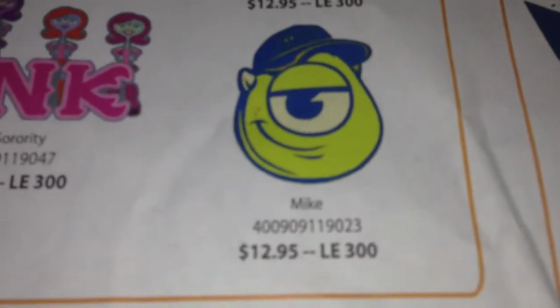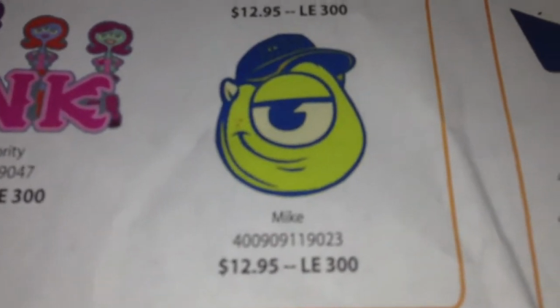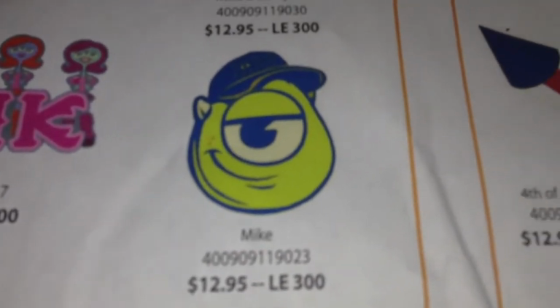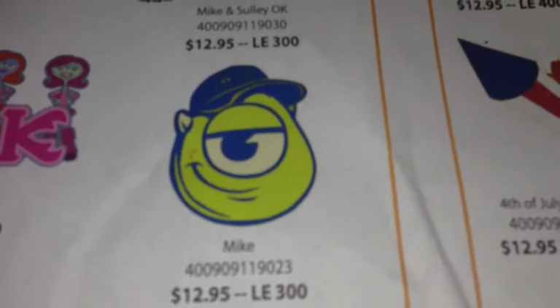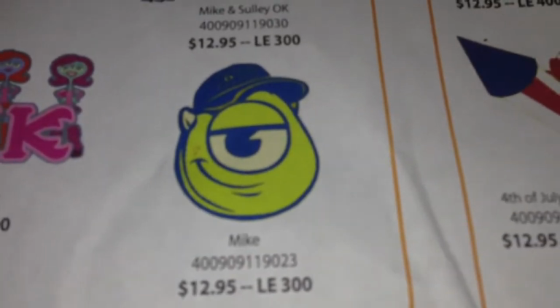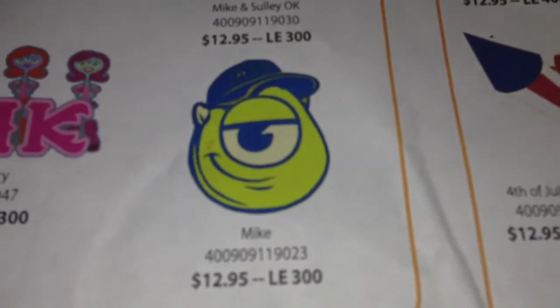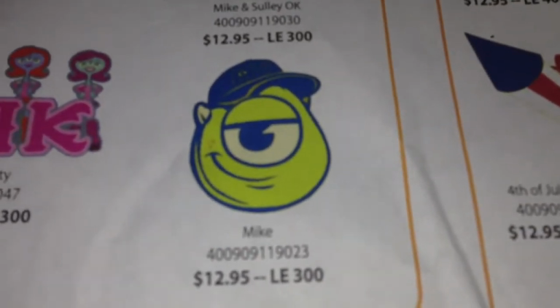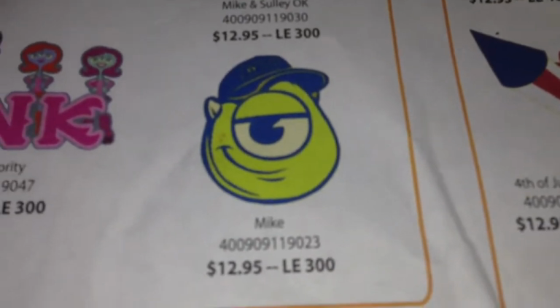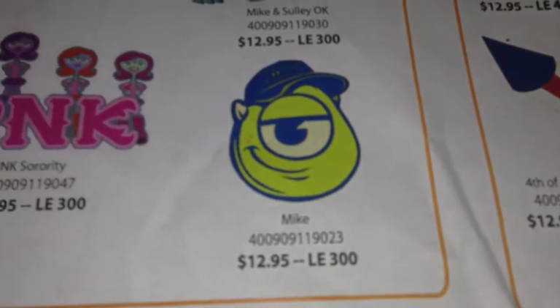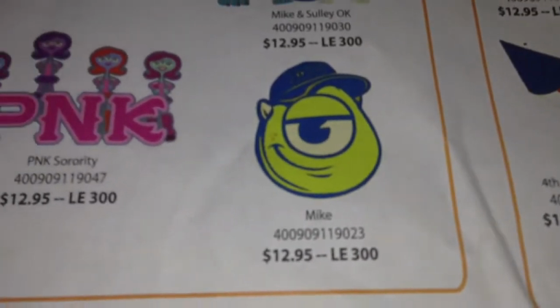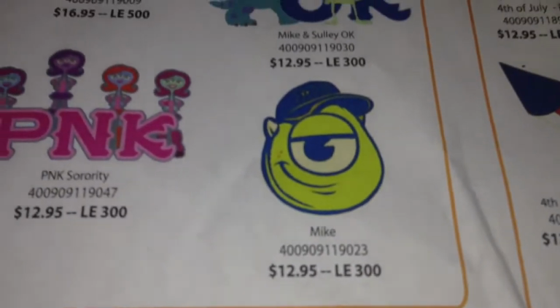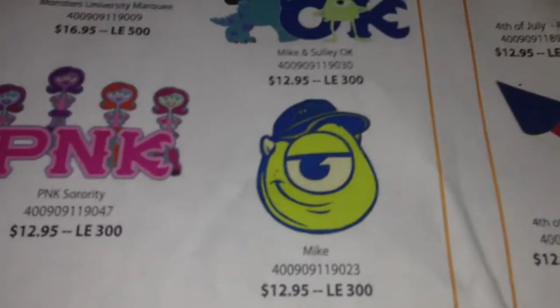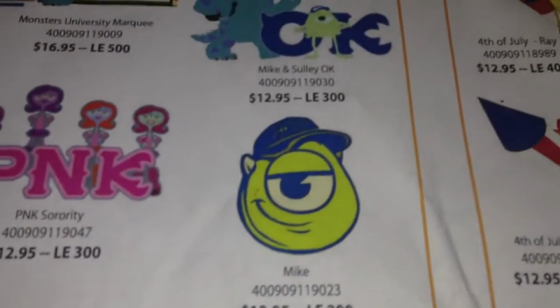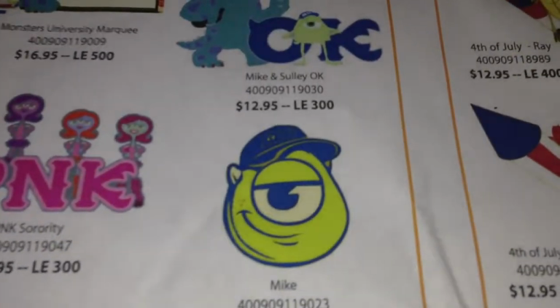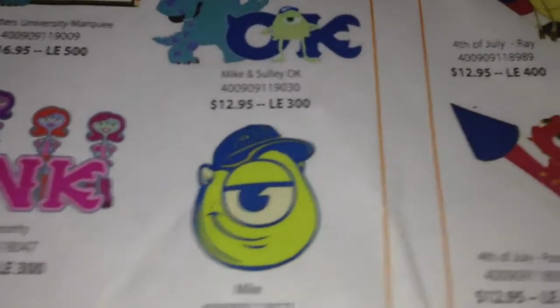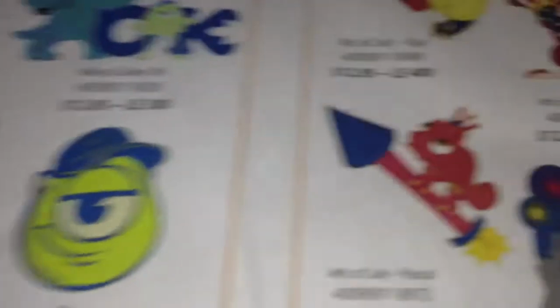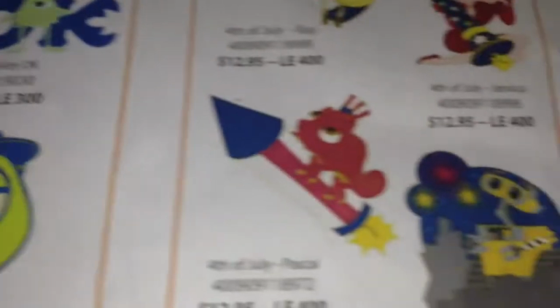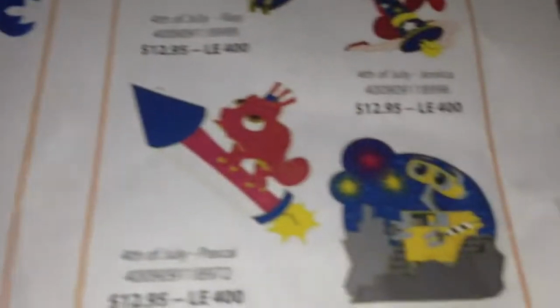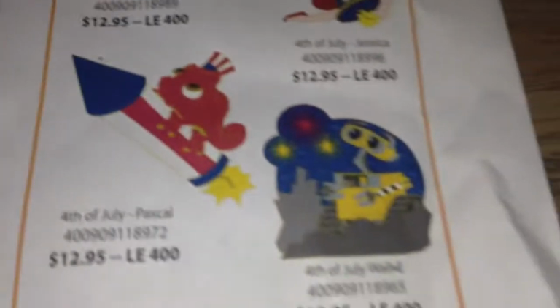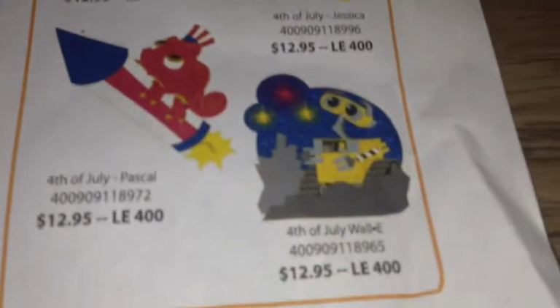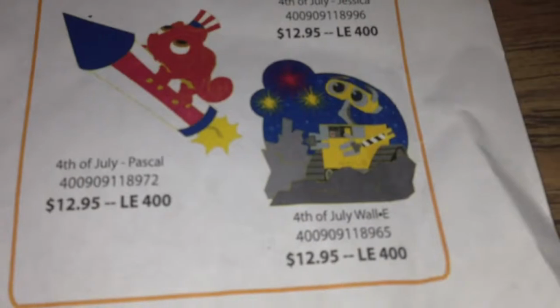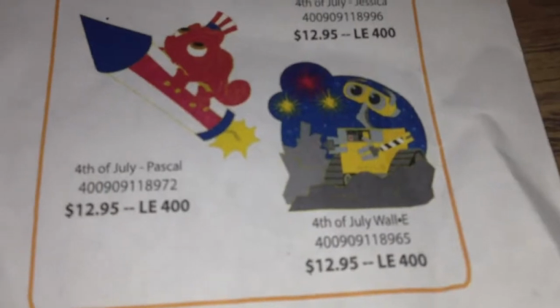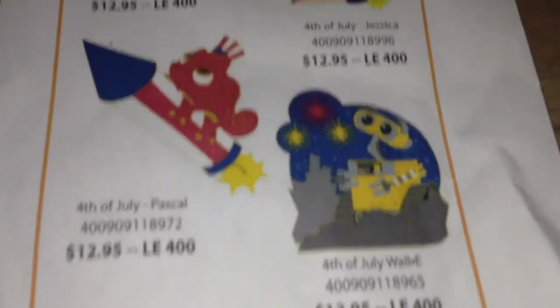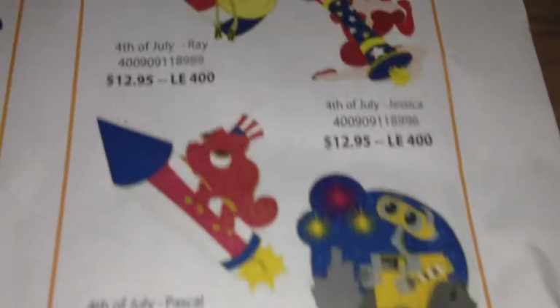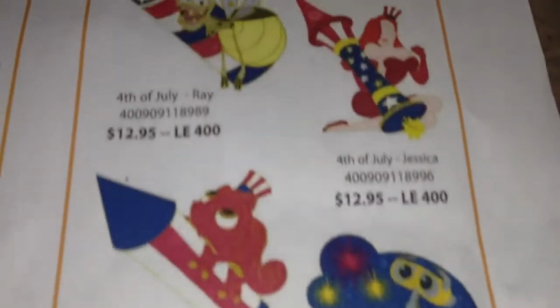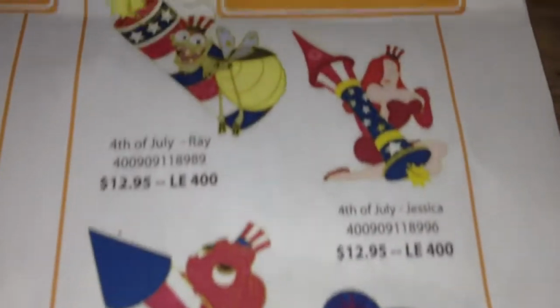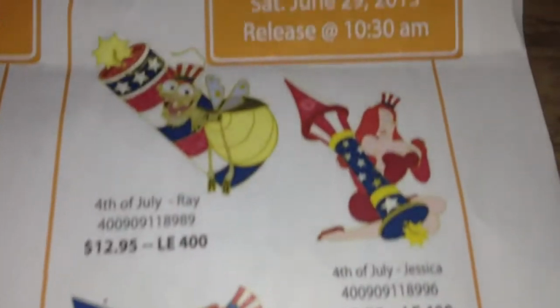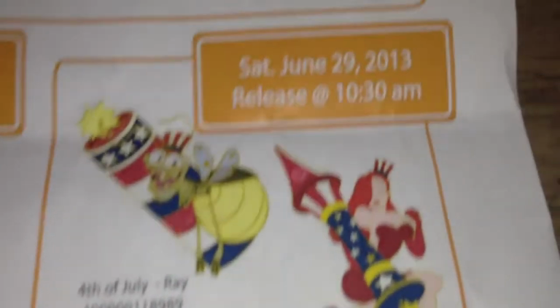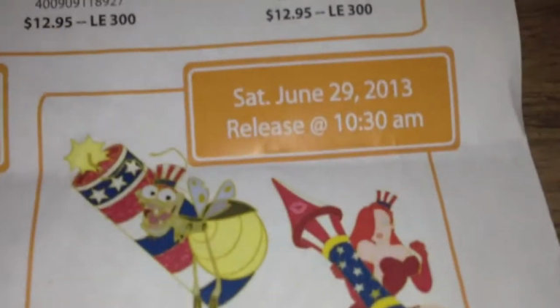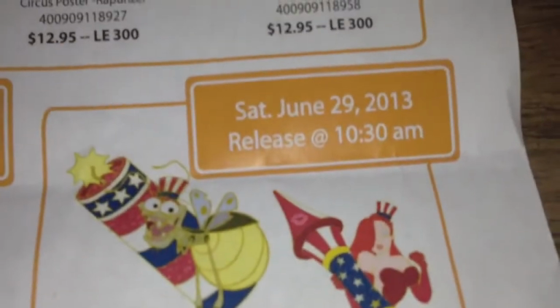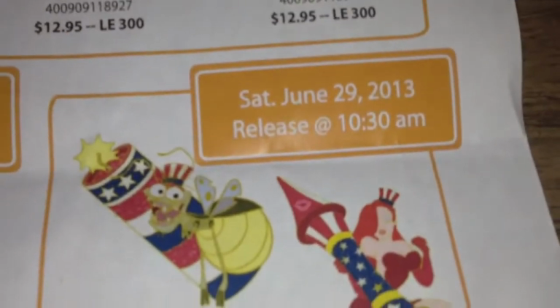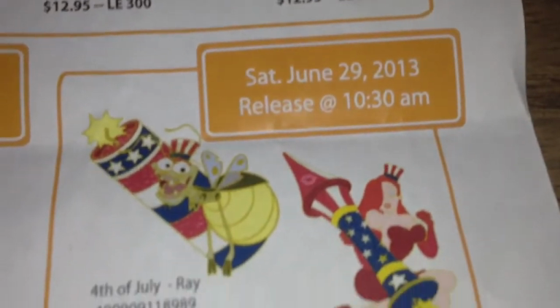And they also had two surprise release pins. These are next Saturday's pins.